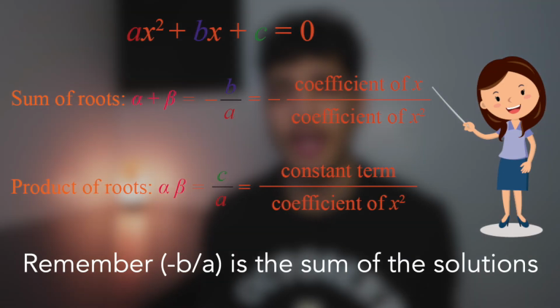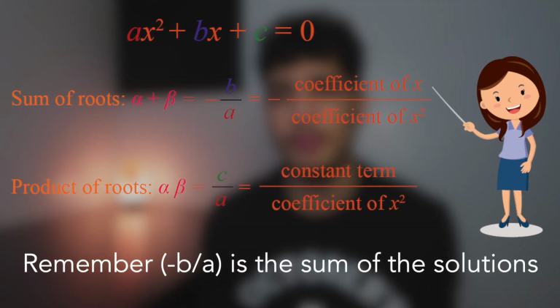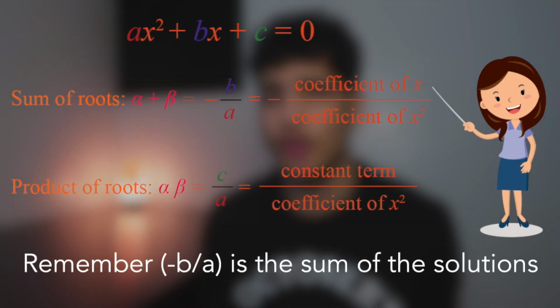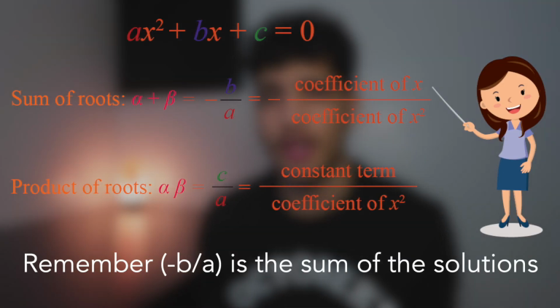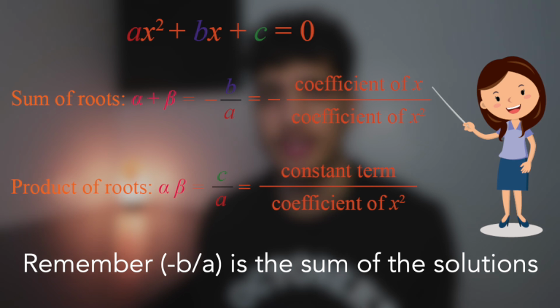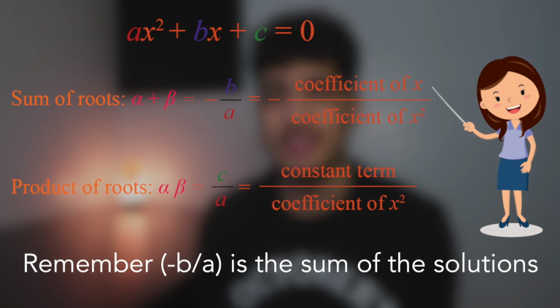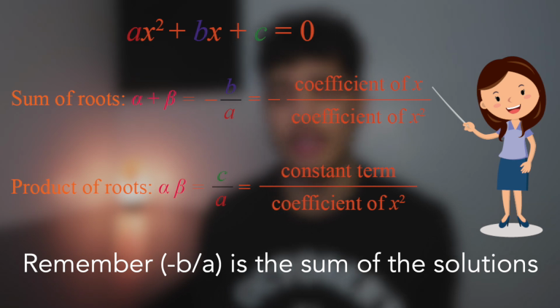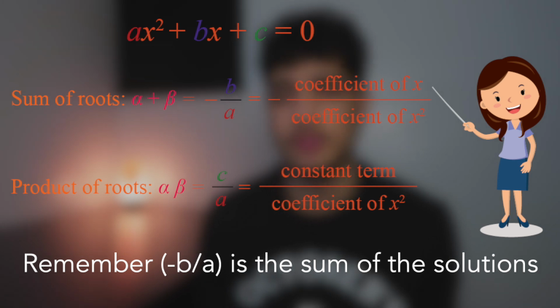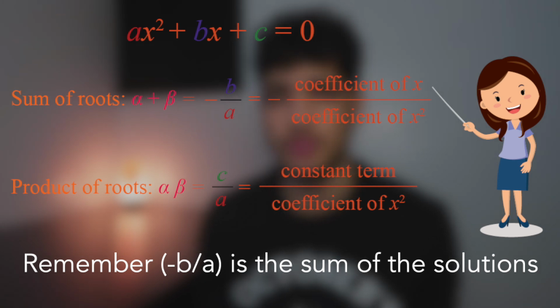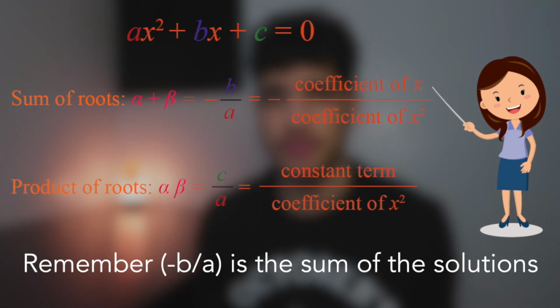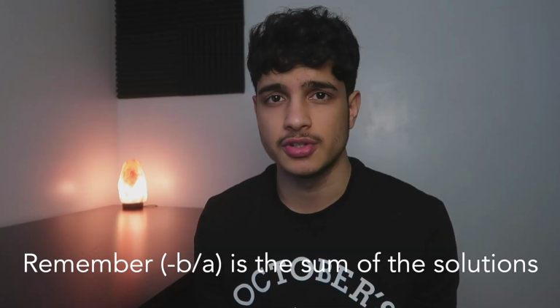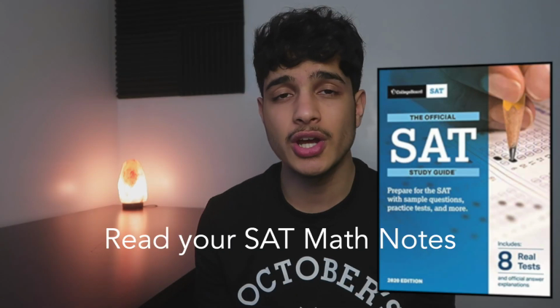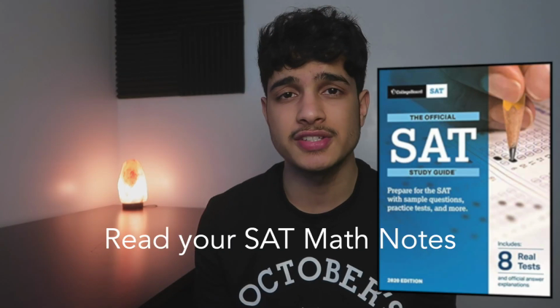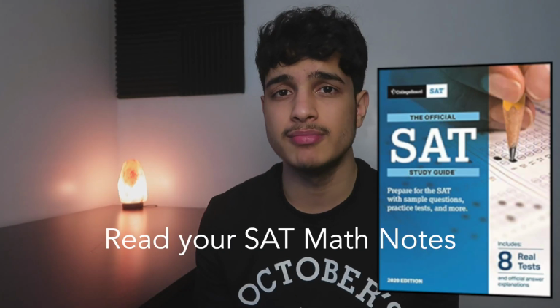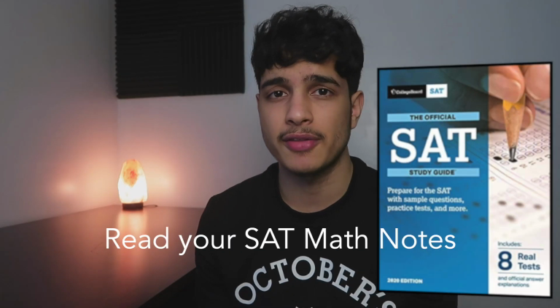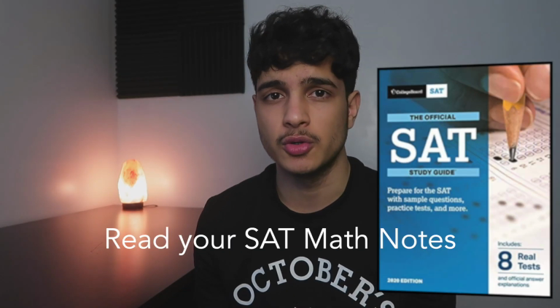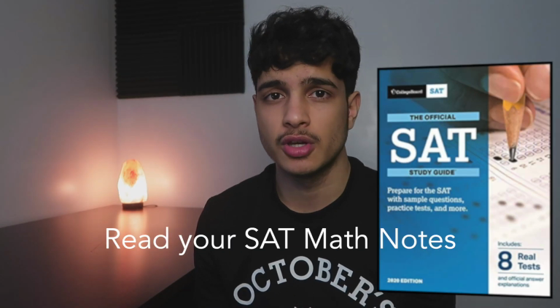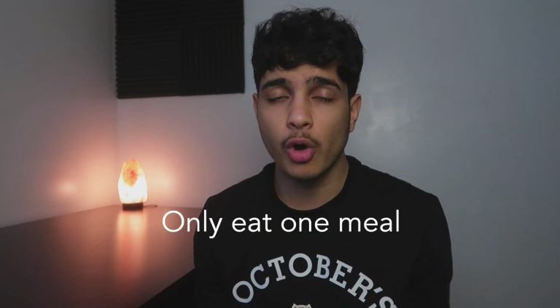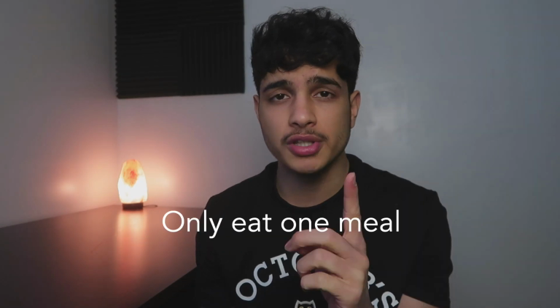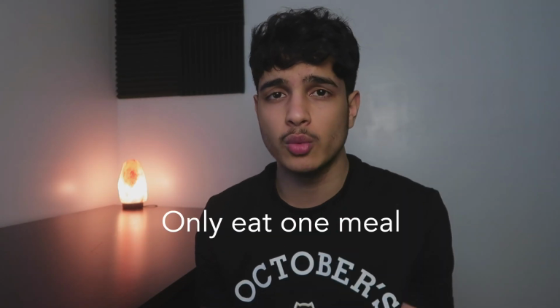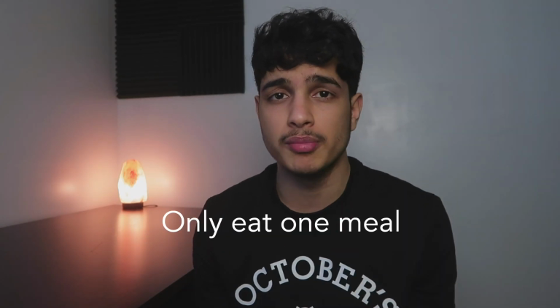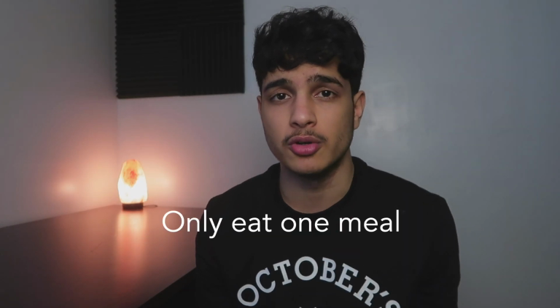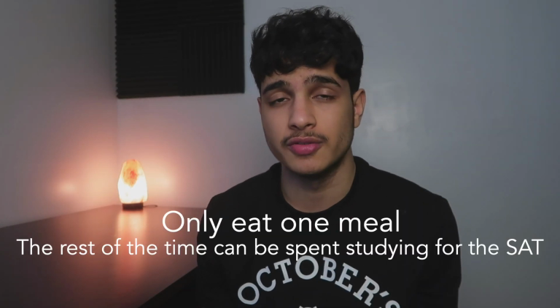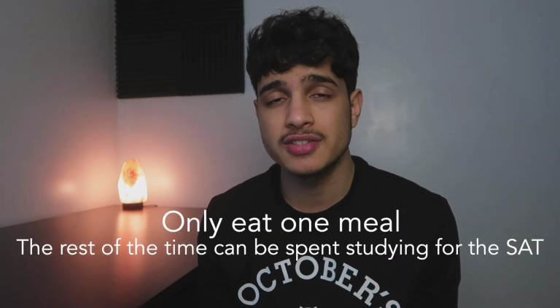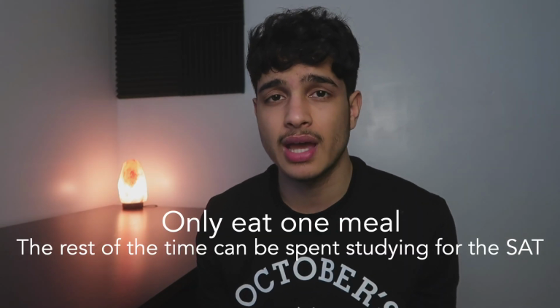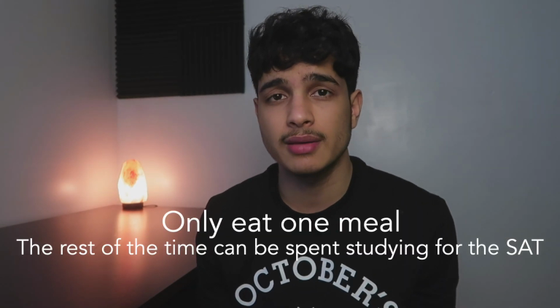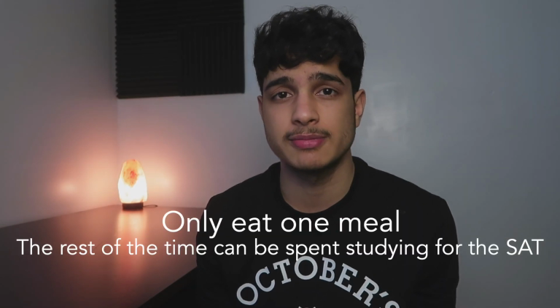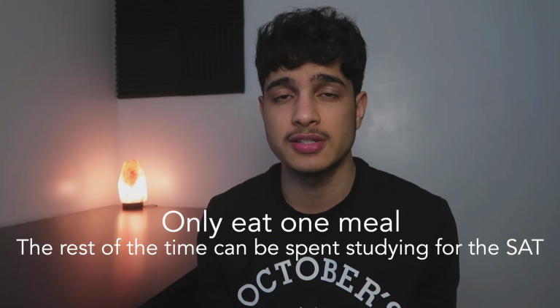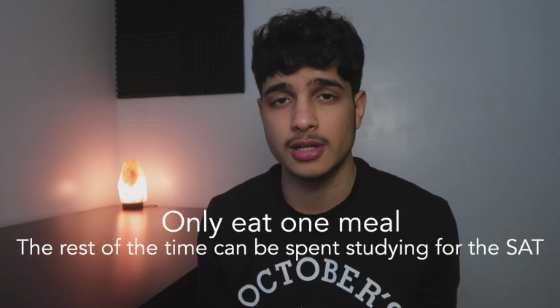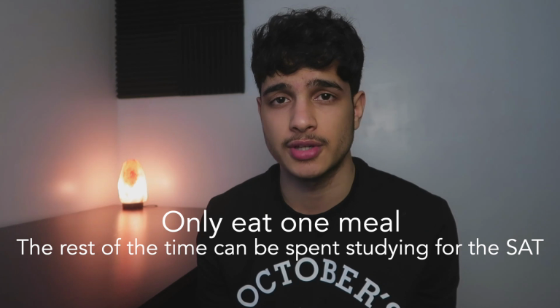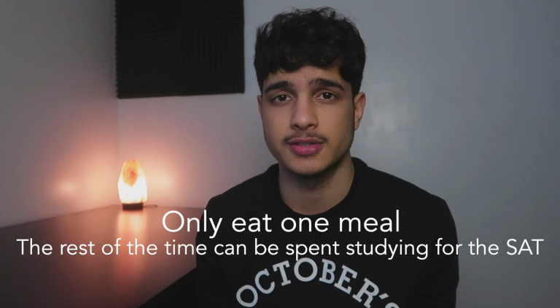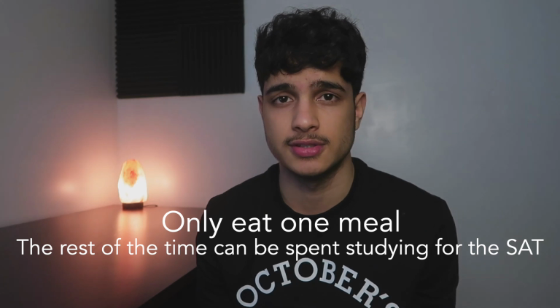Remember: negative B over A is the sum of the solutions. Read your SAT math notes. Only eat one meal — the rest of the time can be spent studying for the SAT.